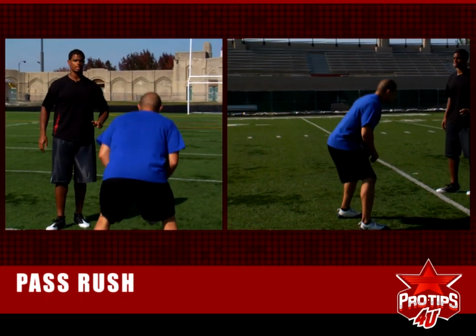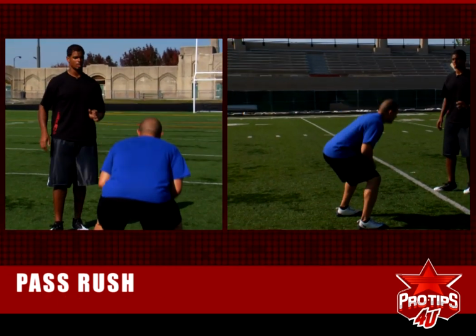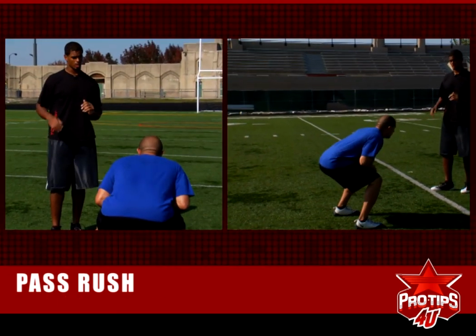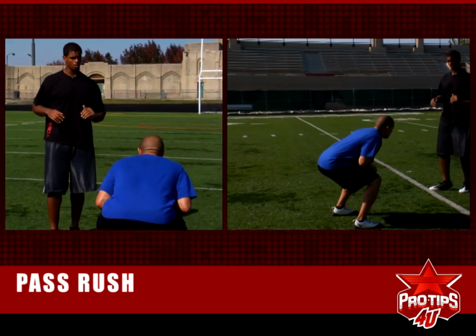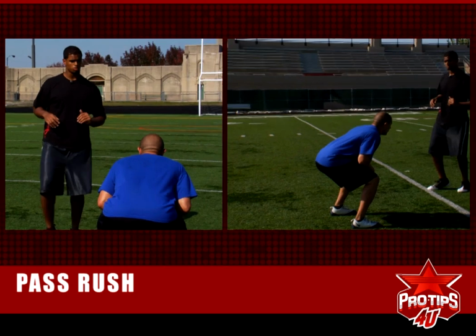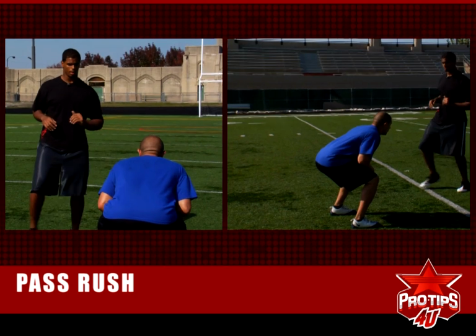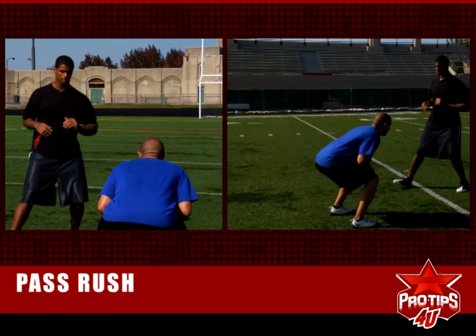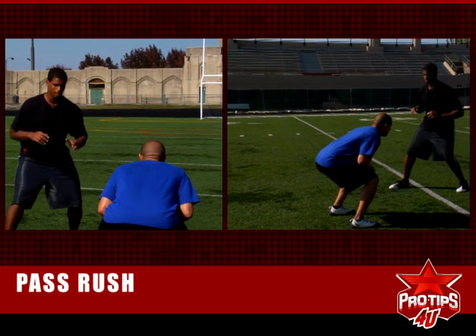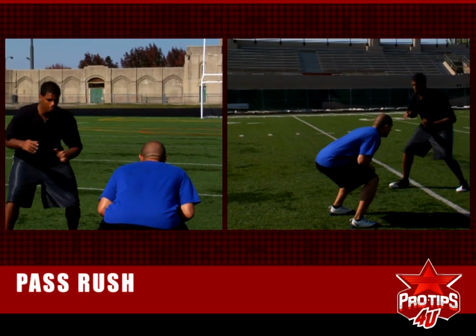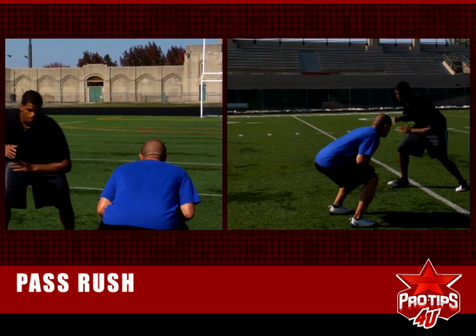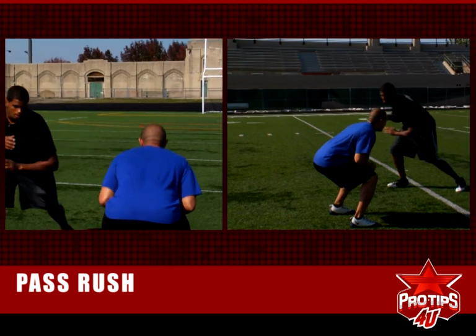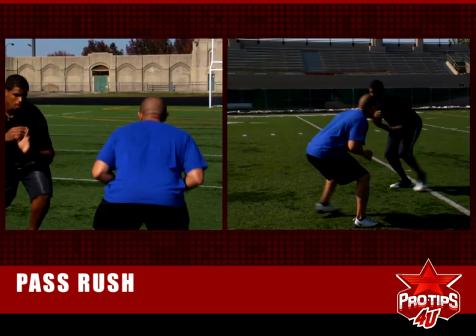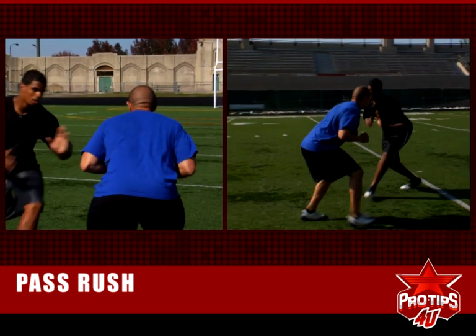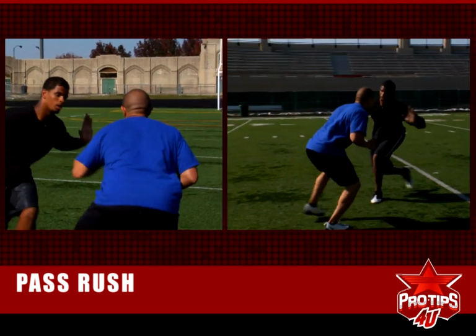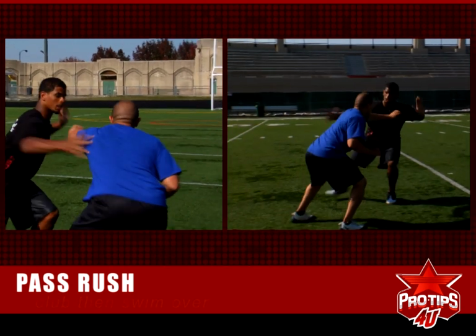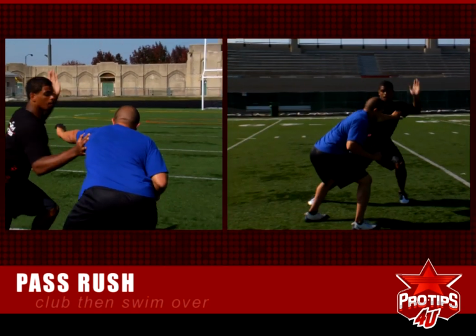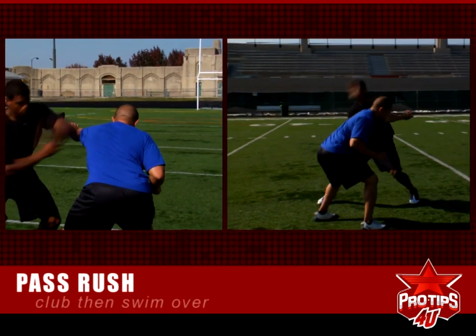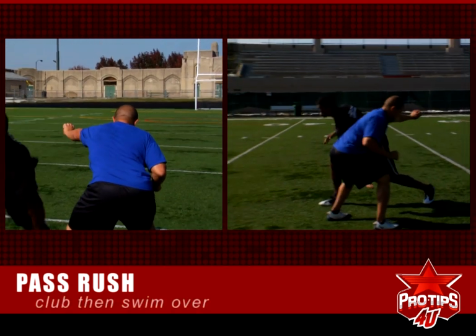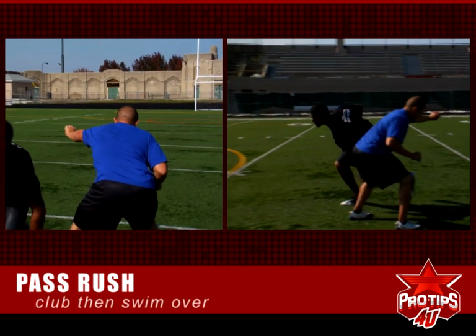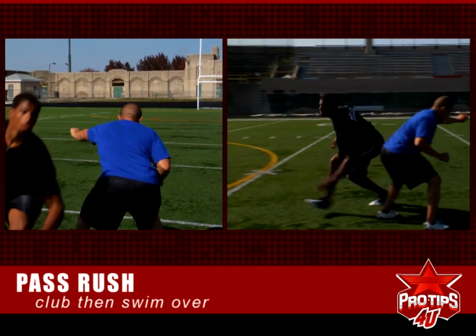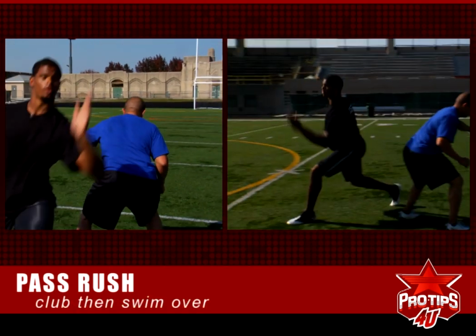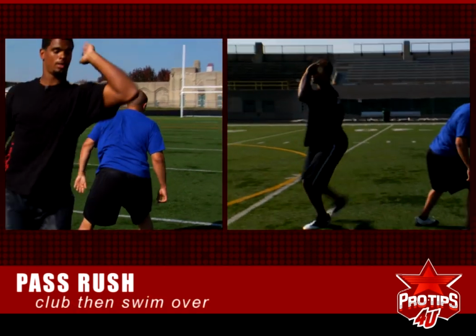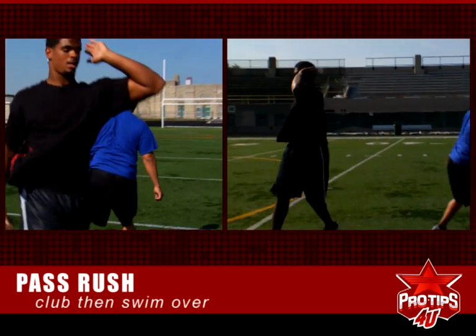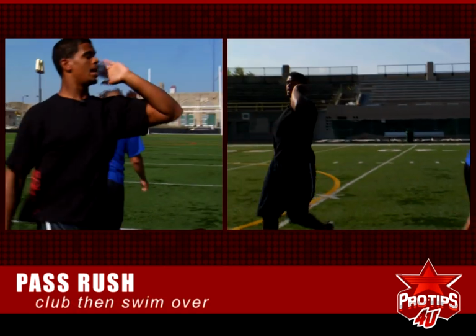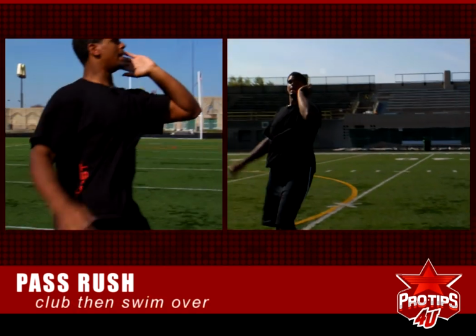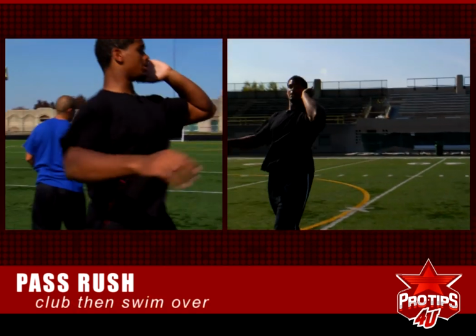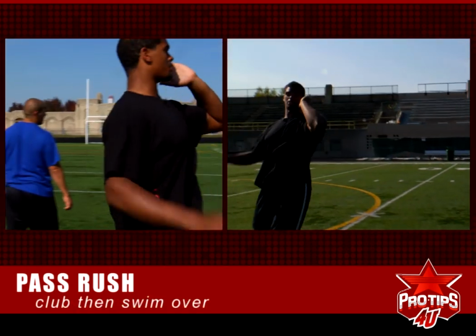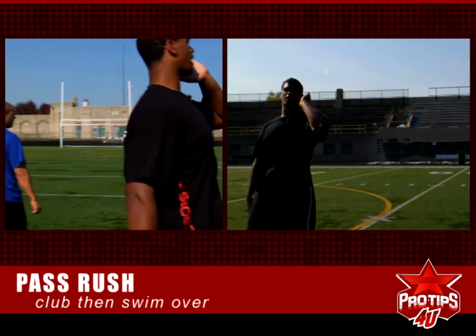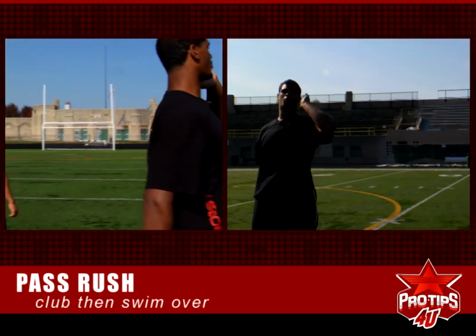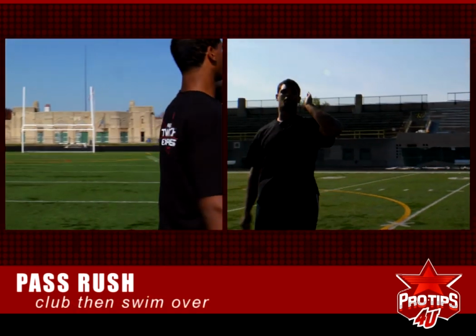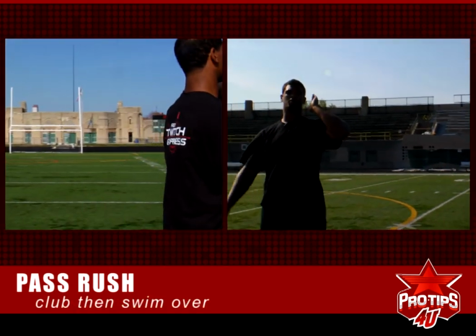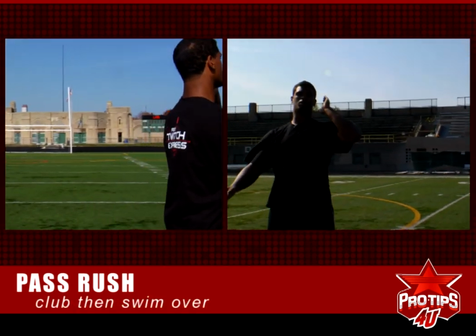You club, swim. Club, swim over. And then you can bring the rip up too.